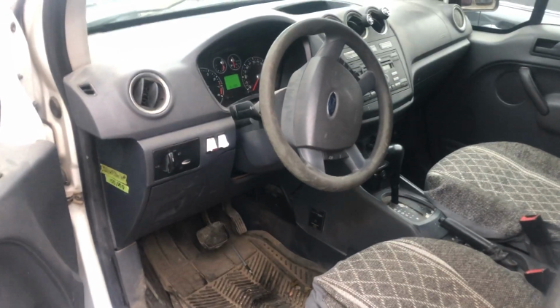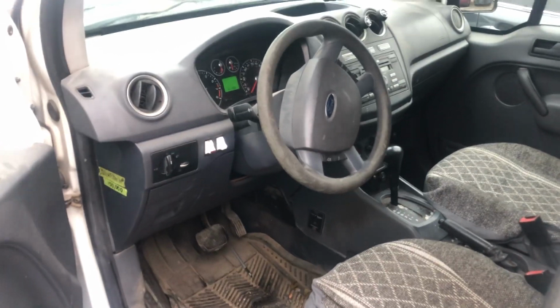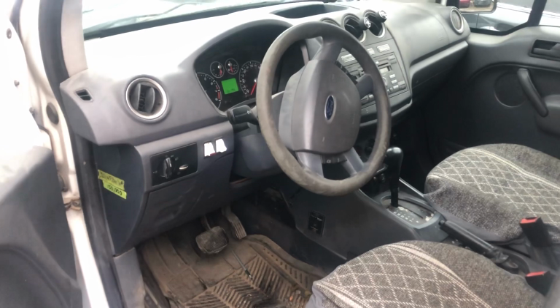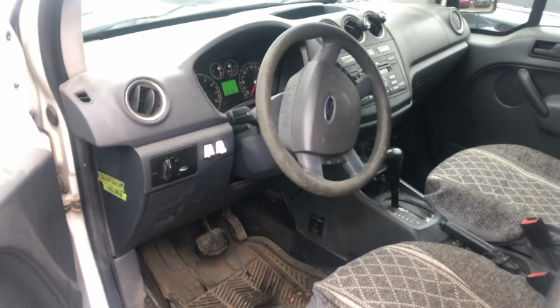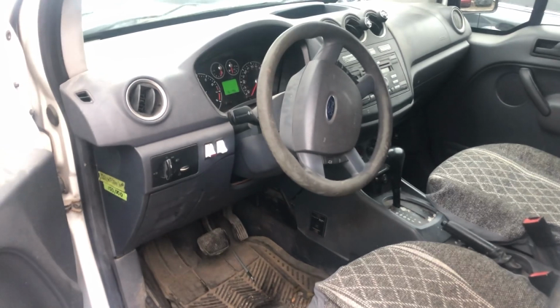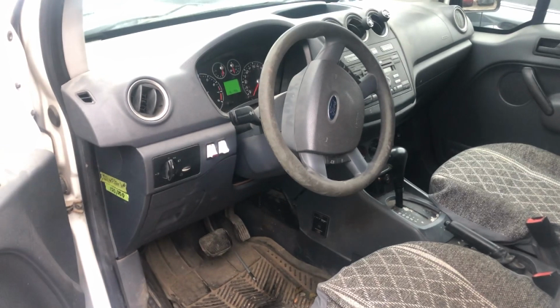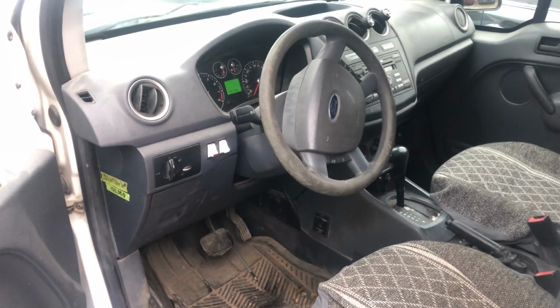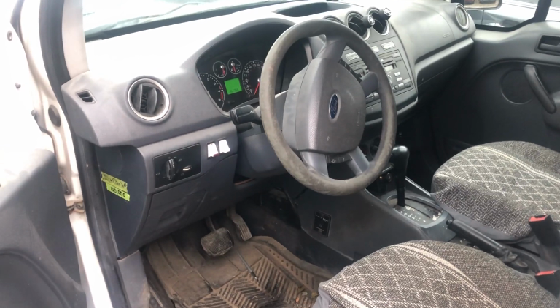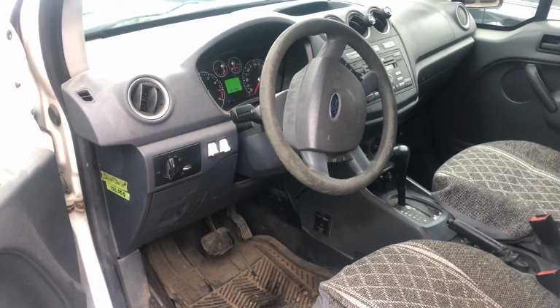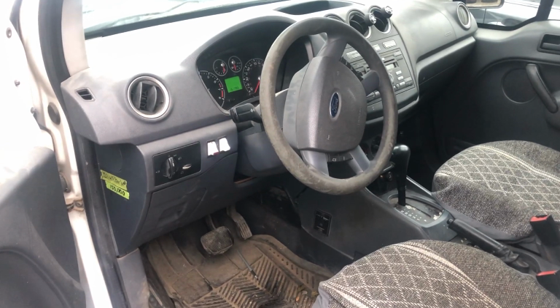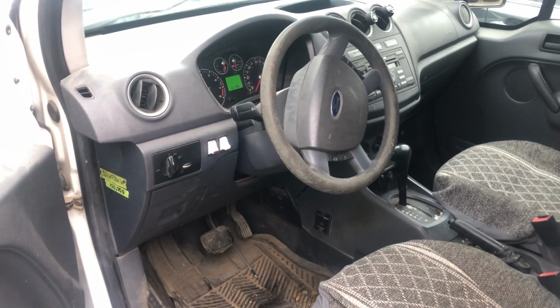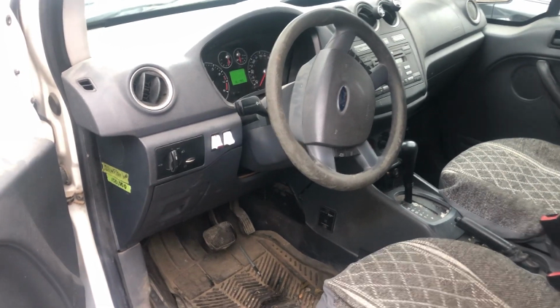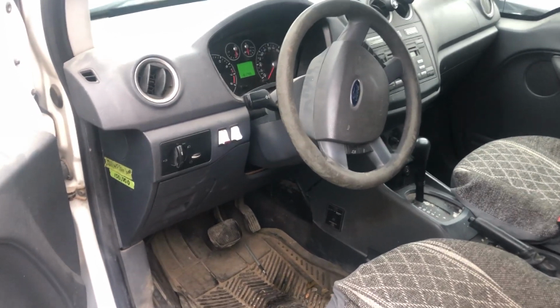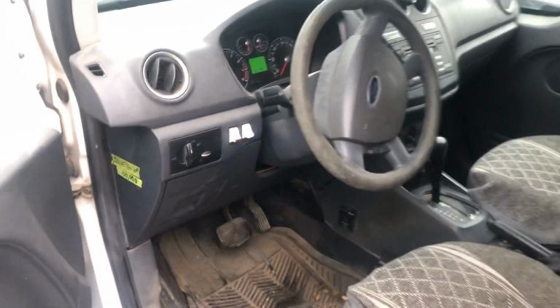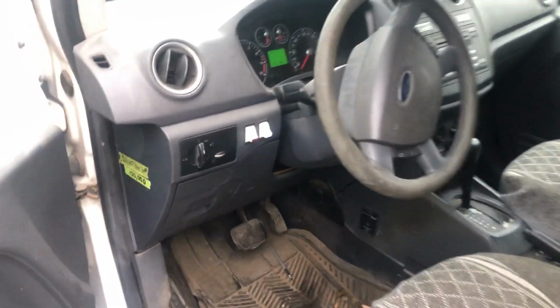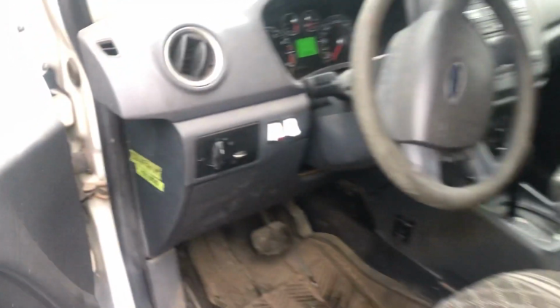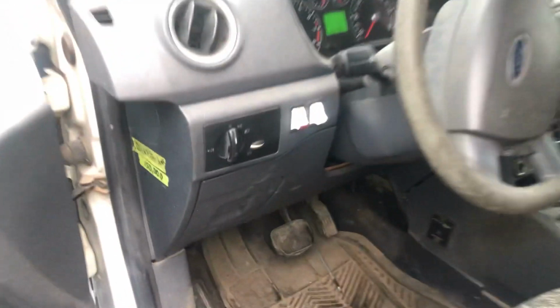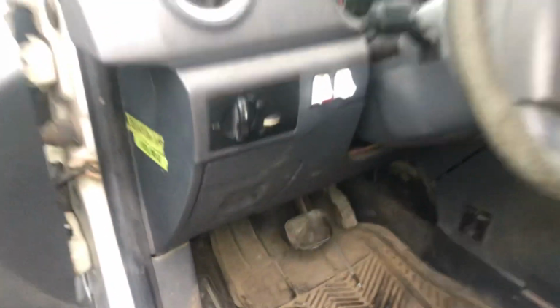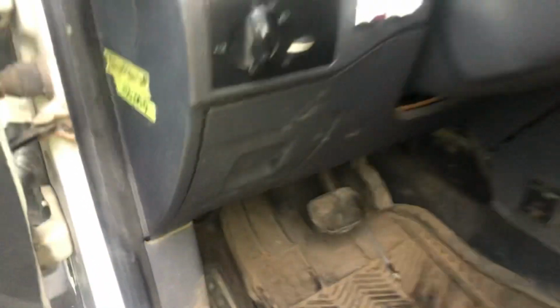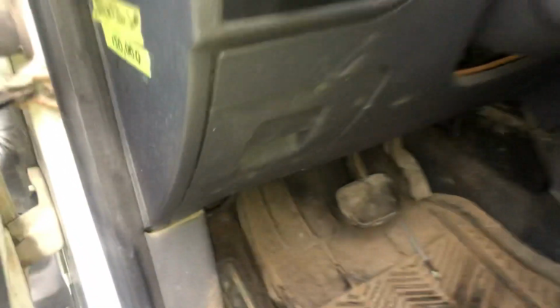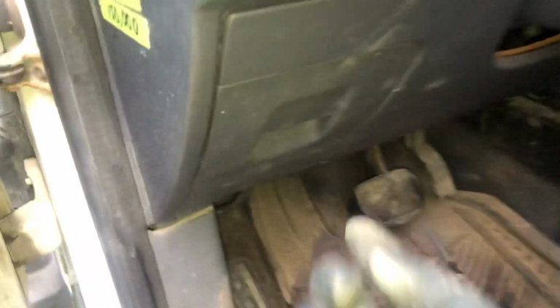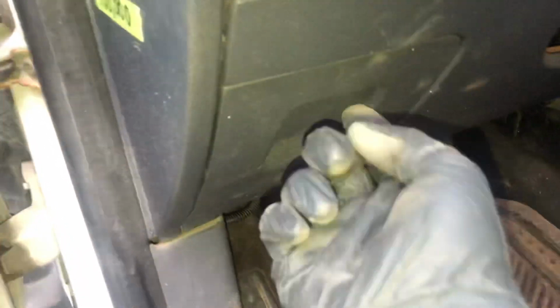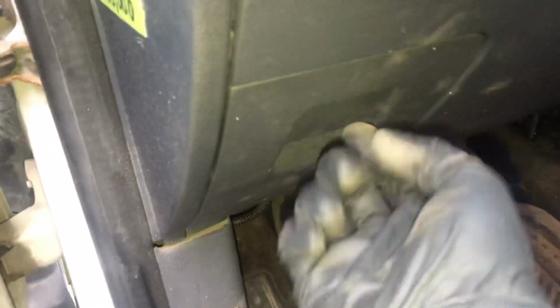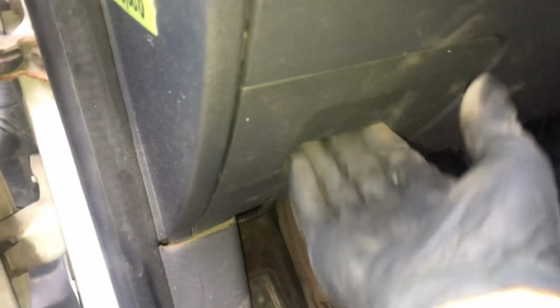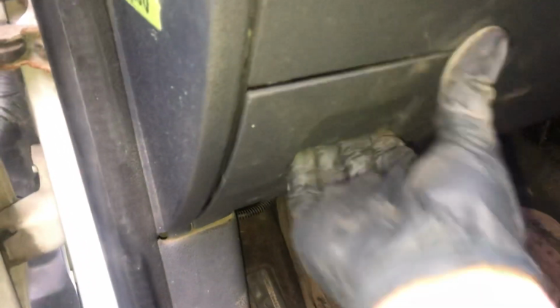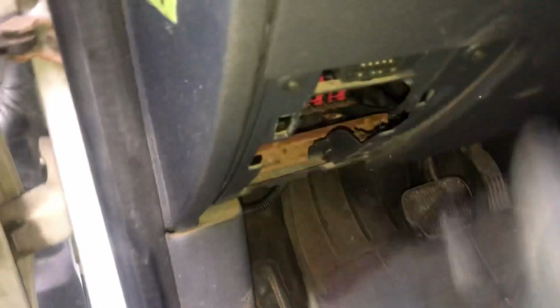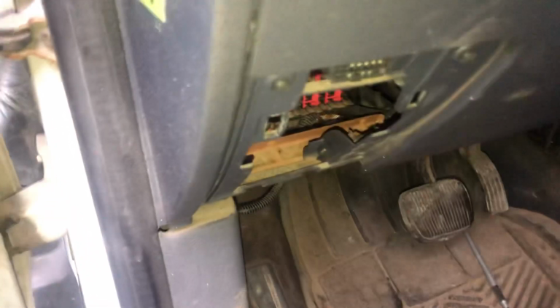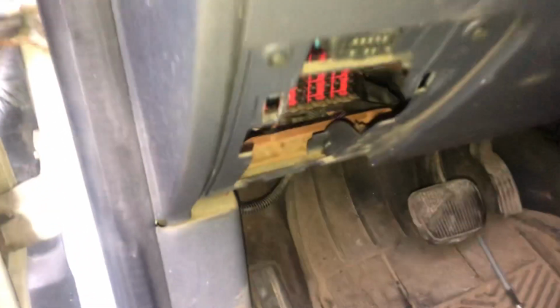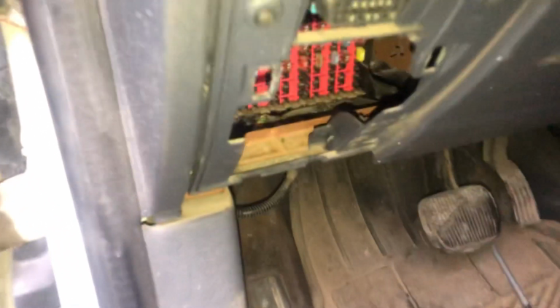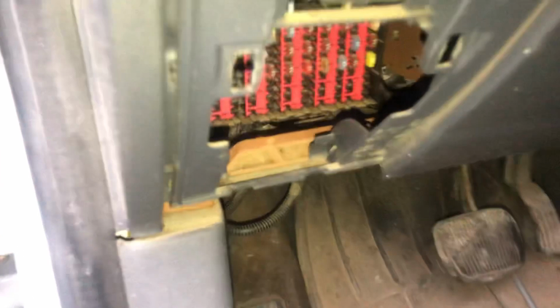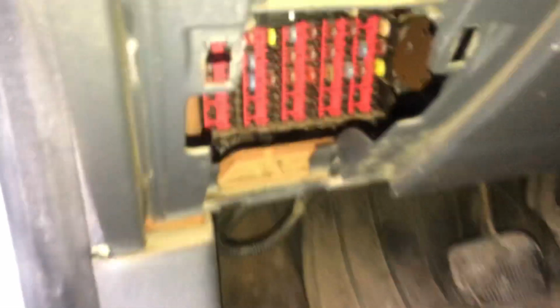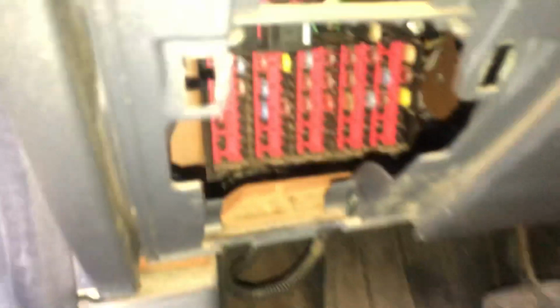And the second fuse box location is located on the driver's side of the car, which is located right over here.